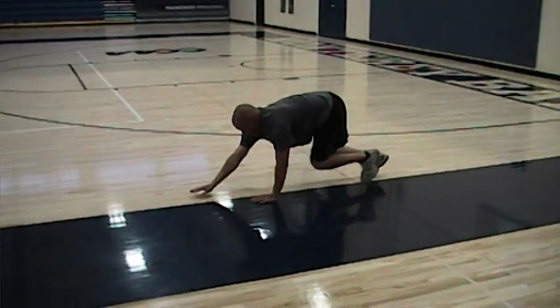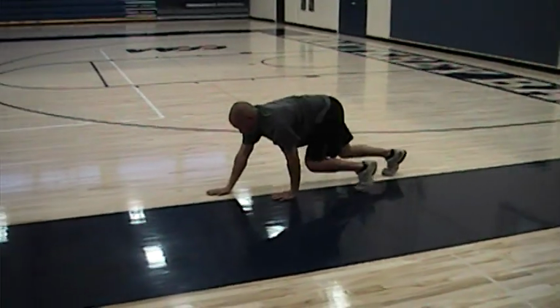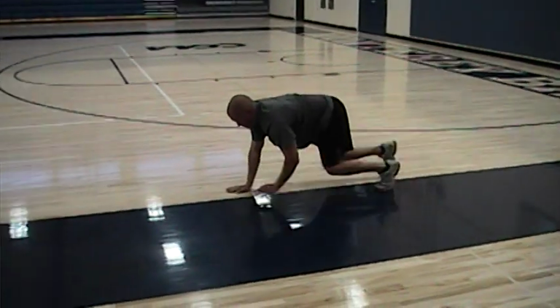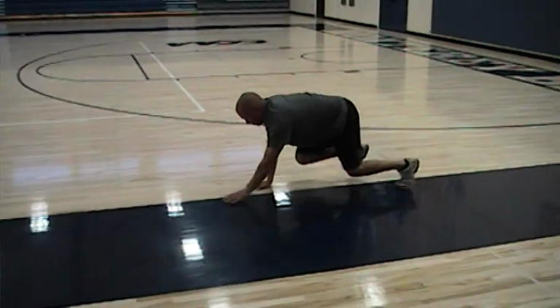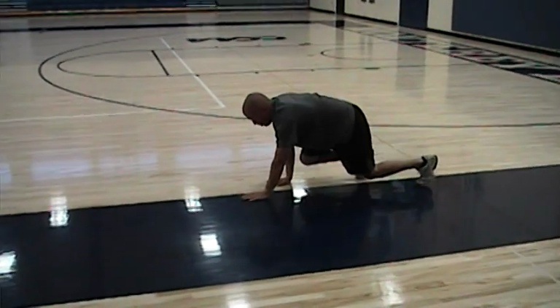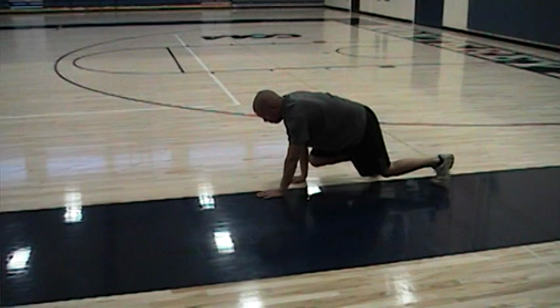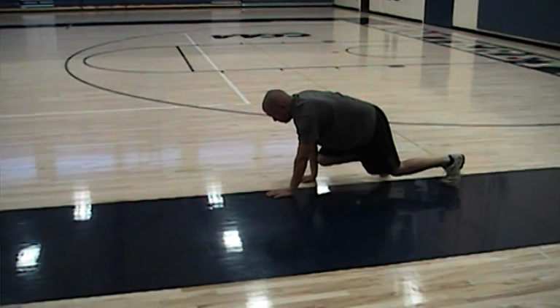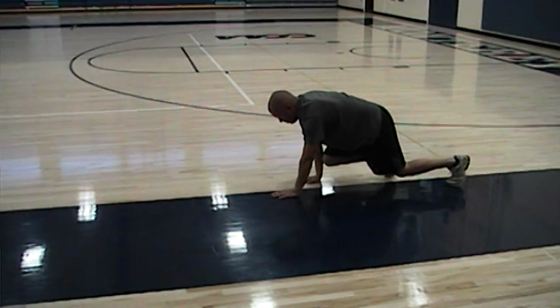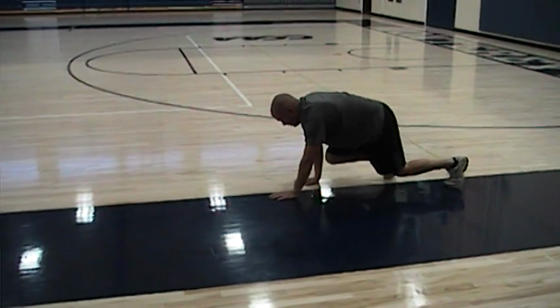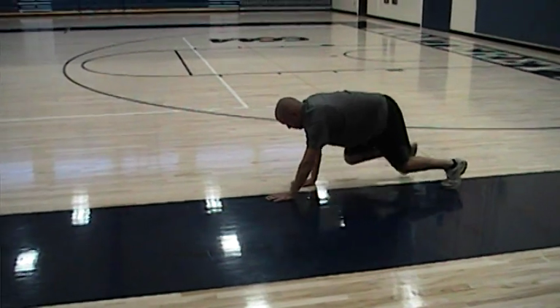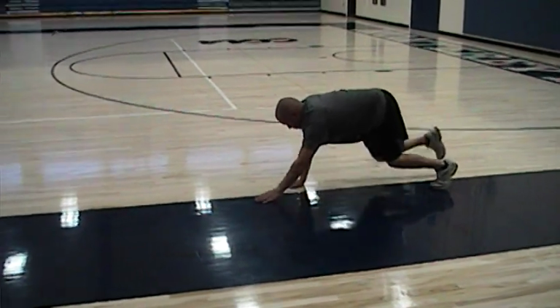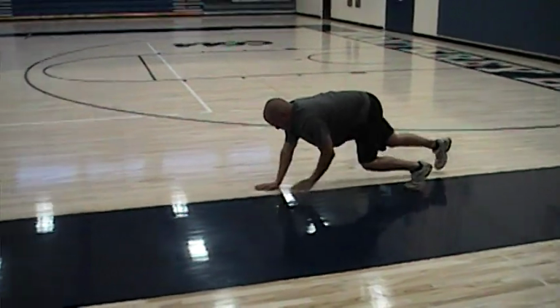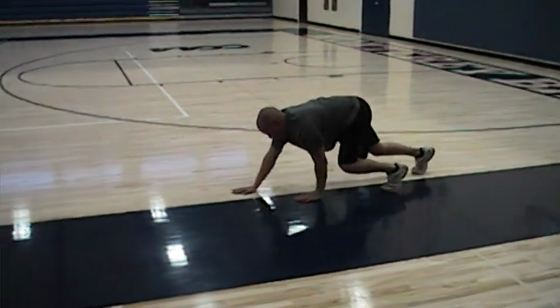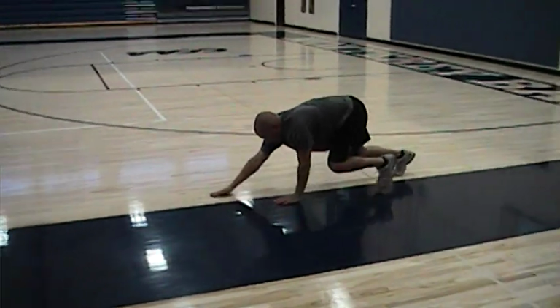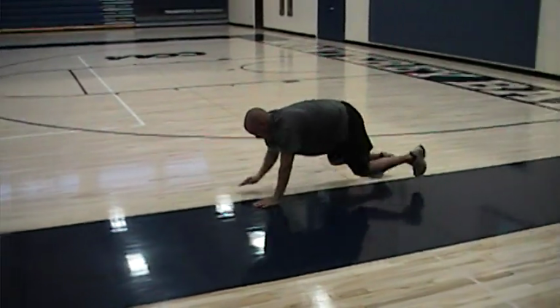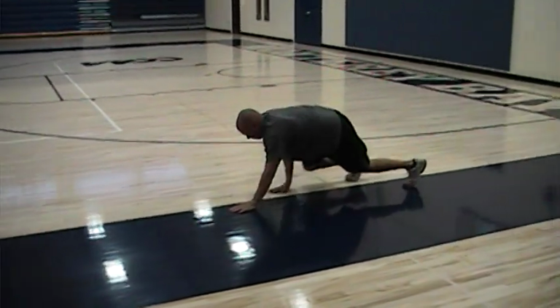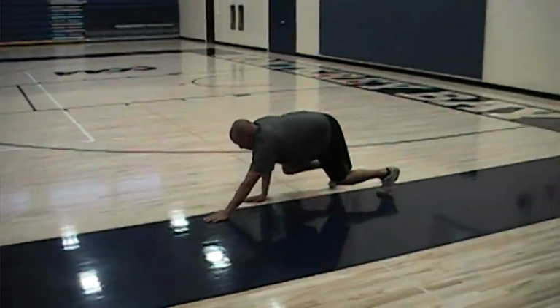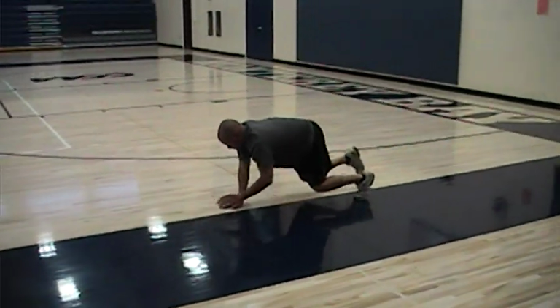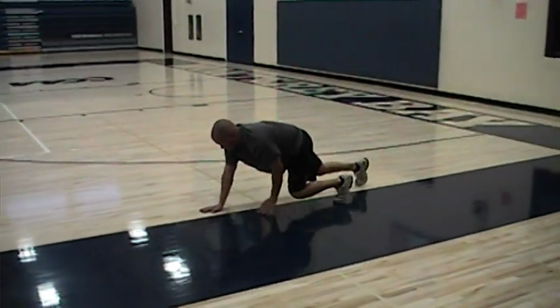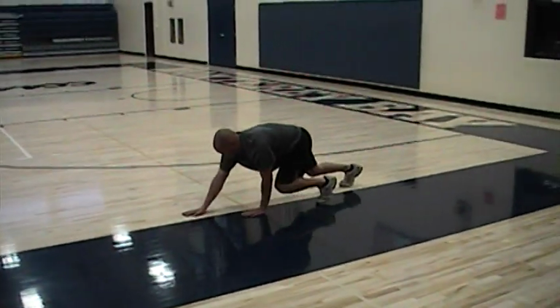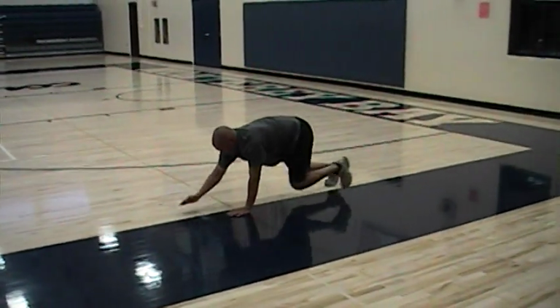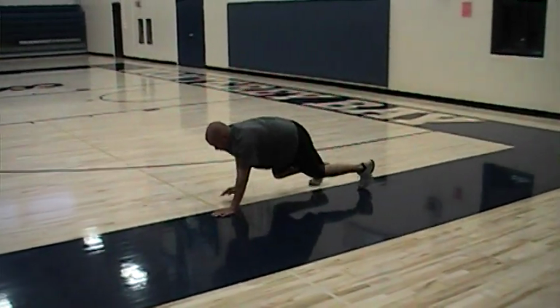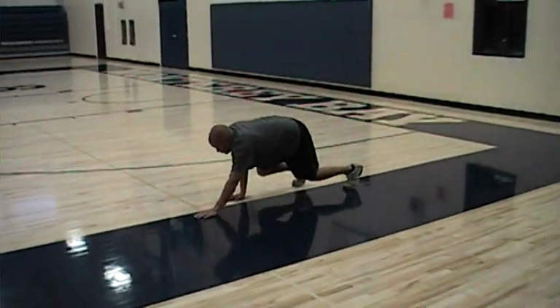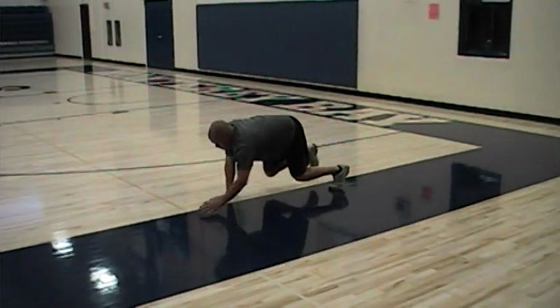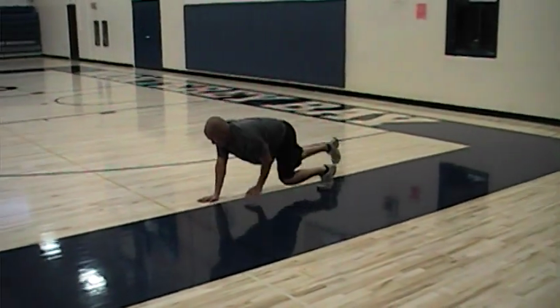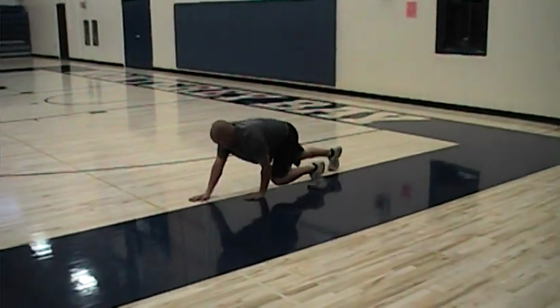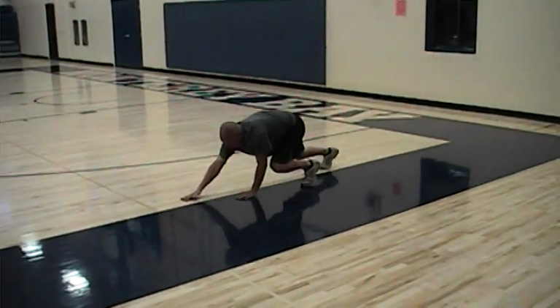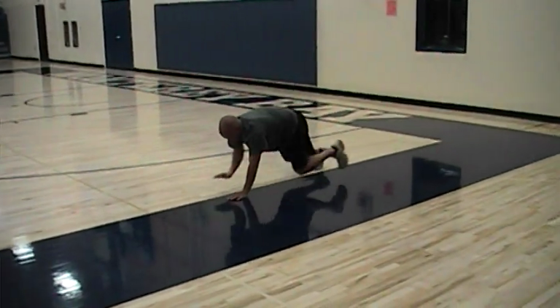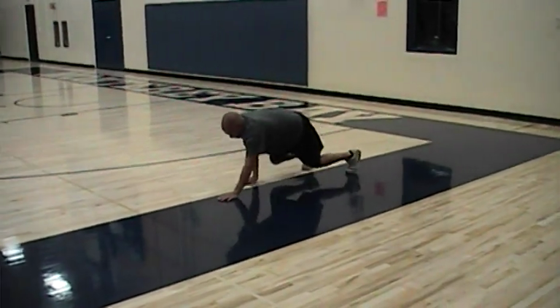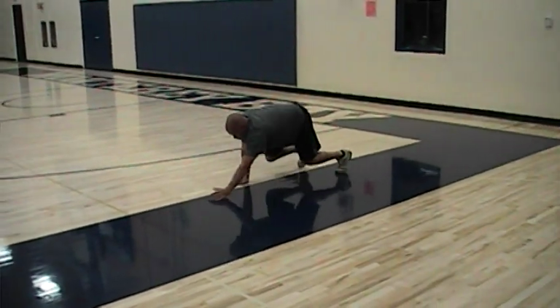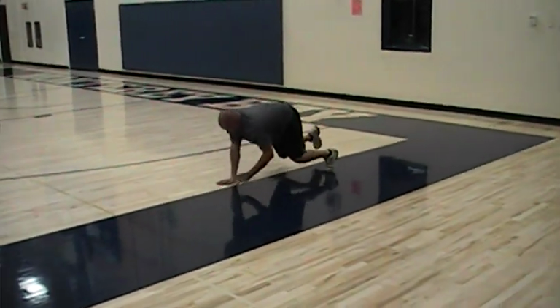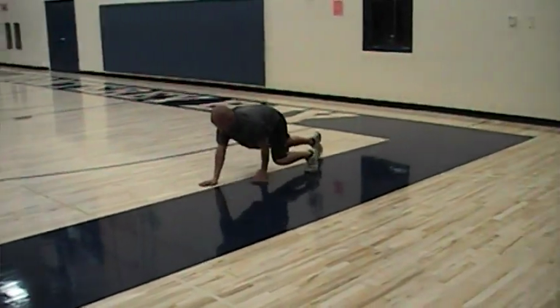Back stays nice and flat all the way through. We have forward bear crawl and then backward inline bear crawl — same thing, just going in the reverse fashion.